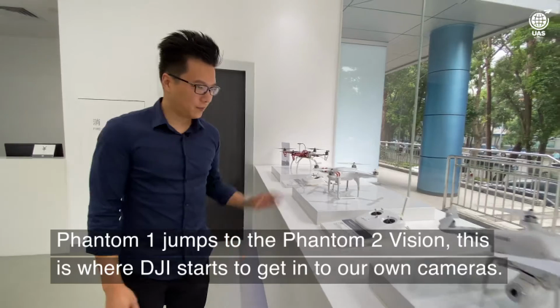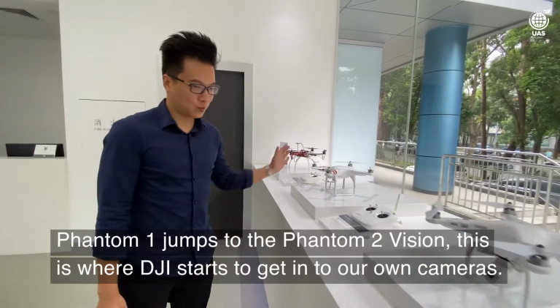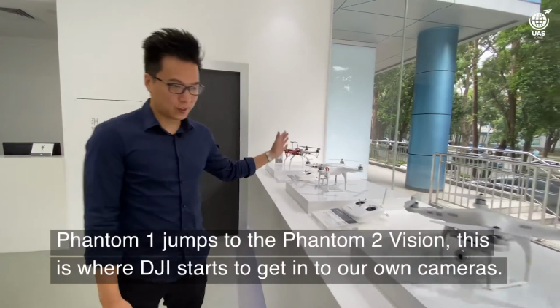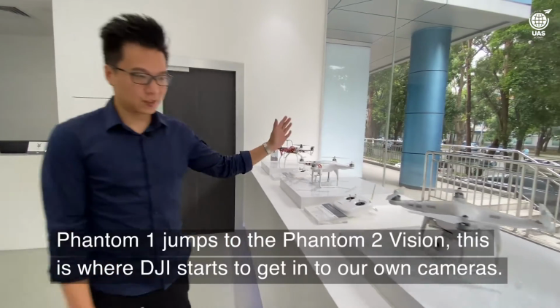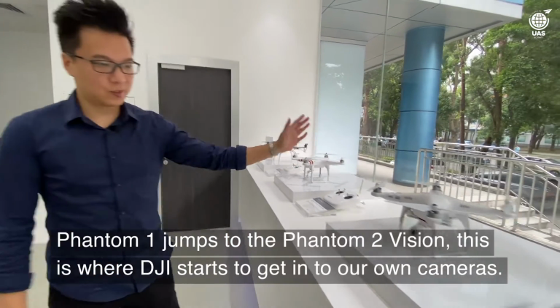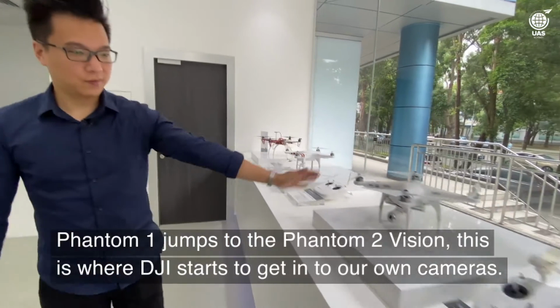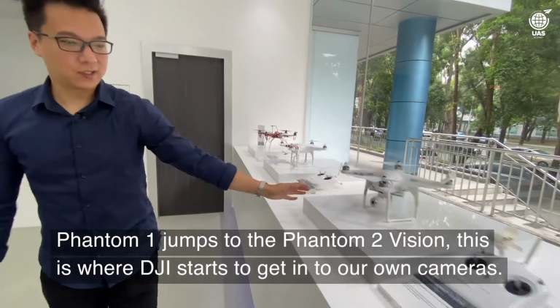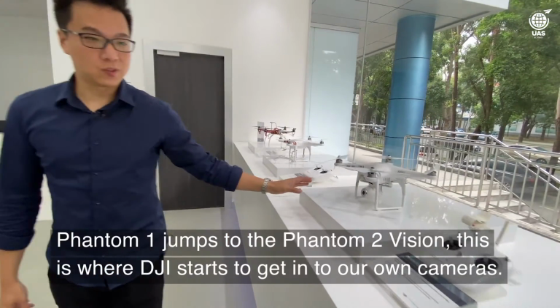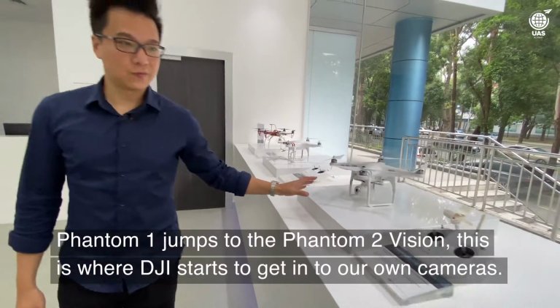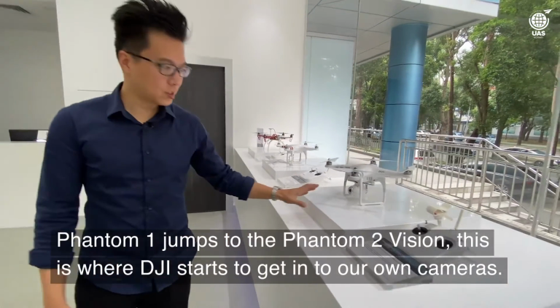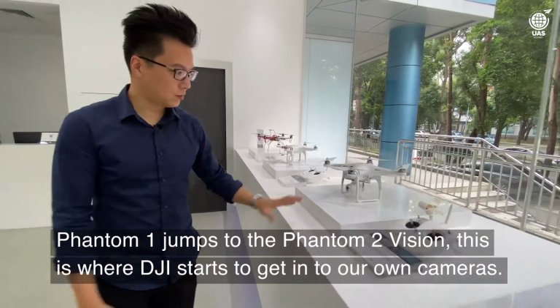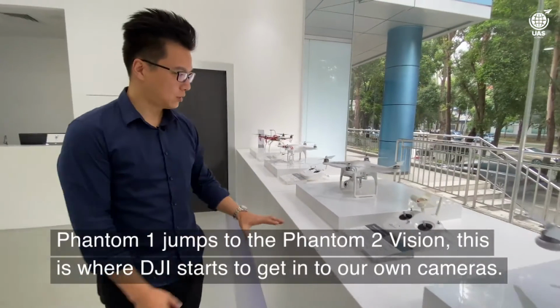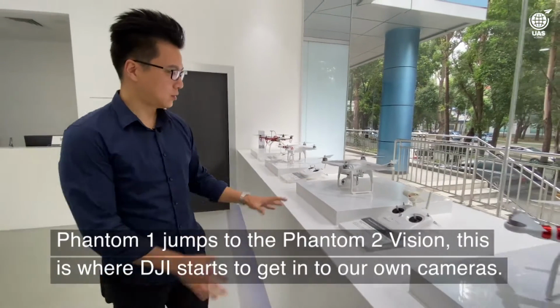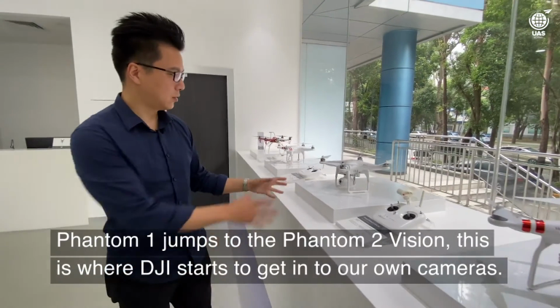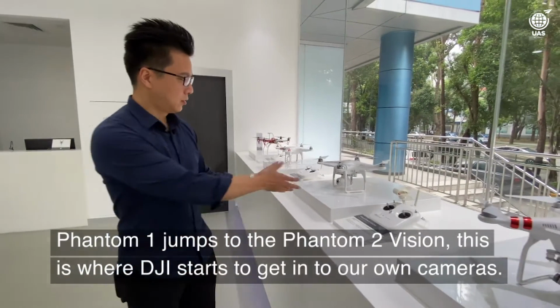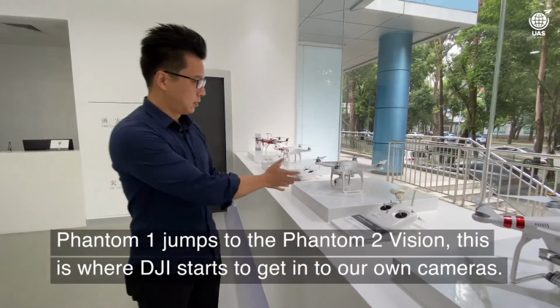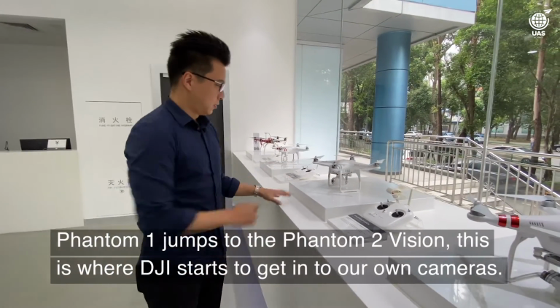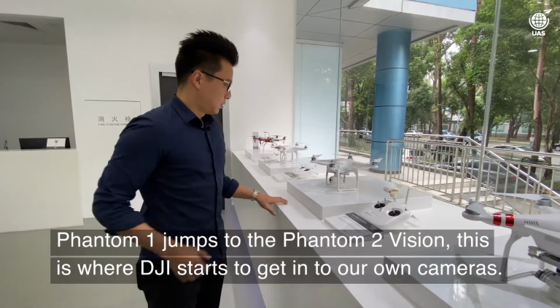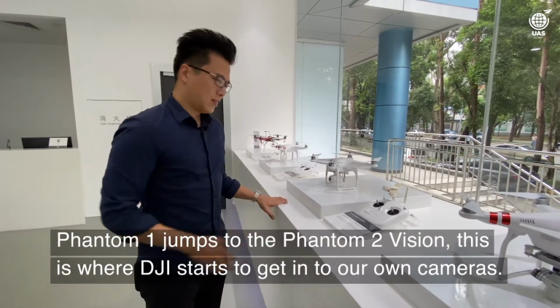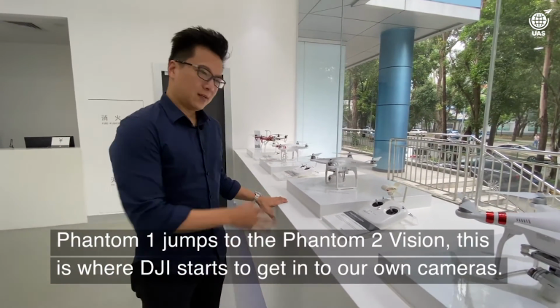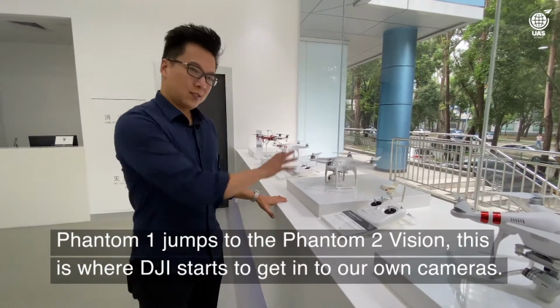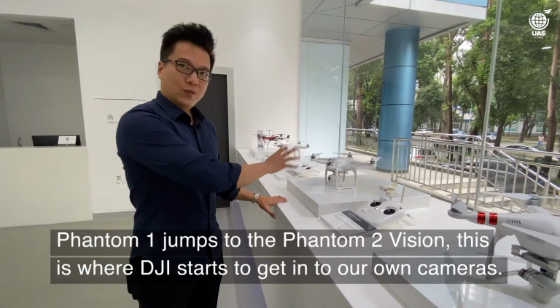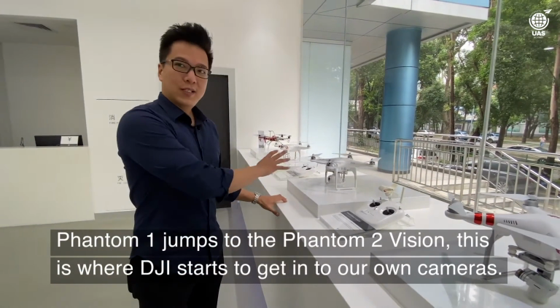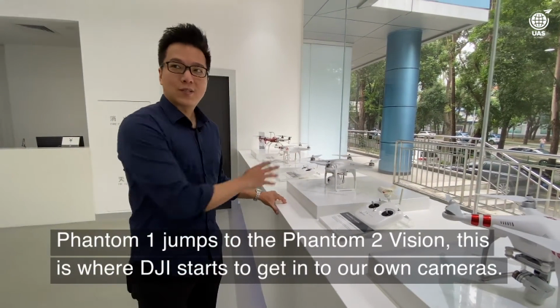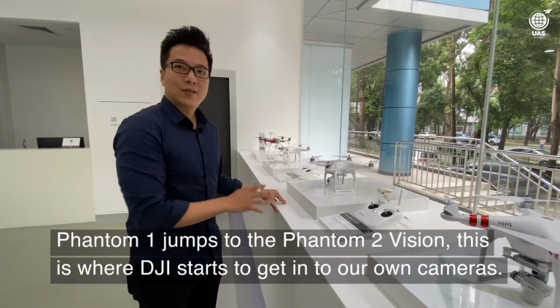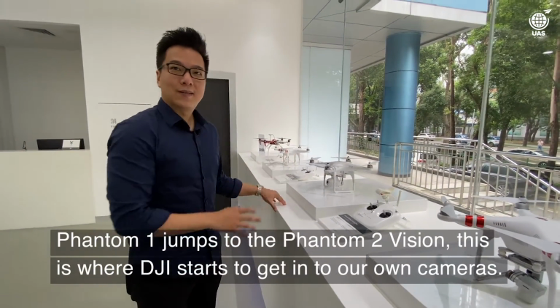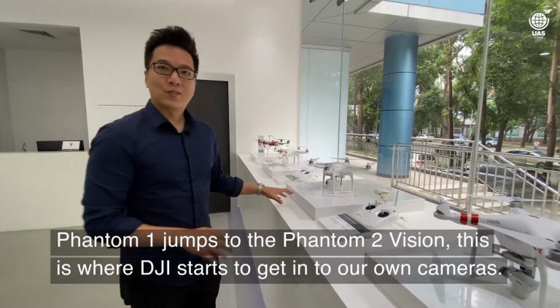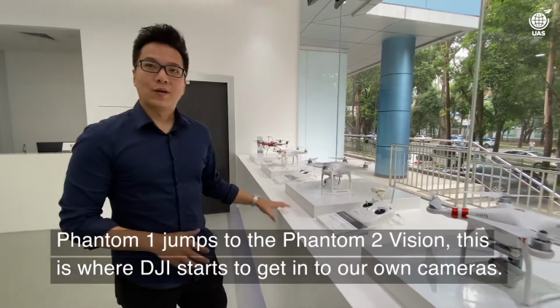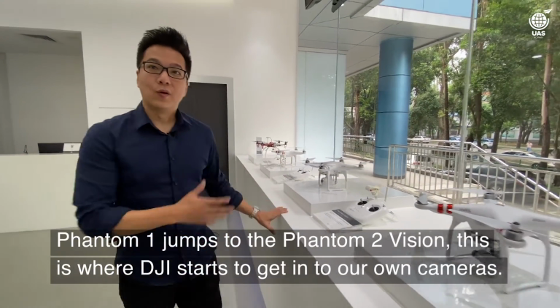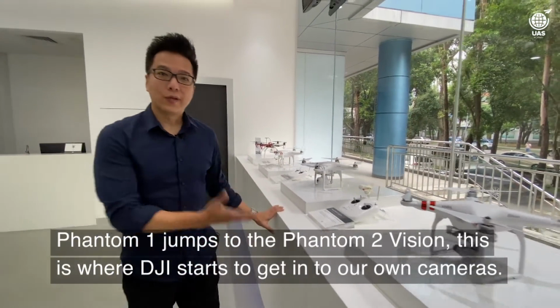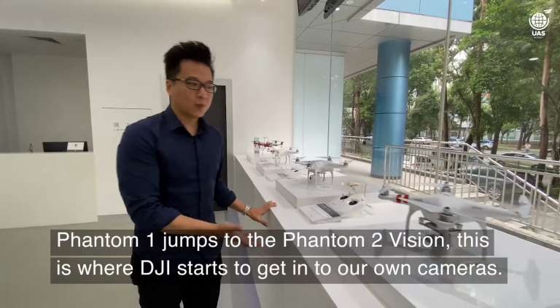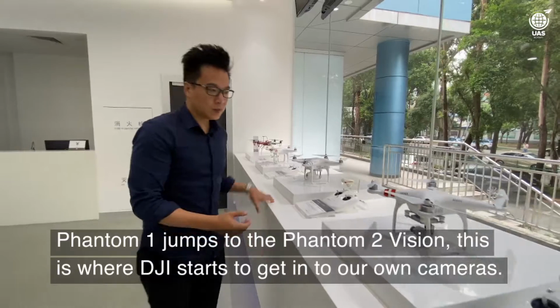Phantom 1 jumps to the Phantom 2 Vision, which is where DJI started to get into our own cameras.